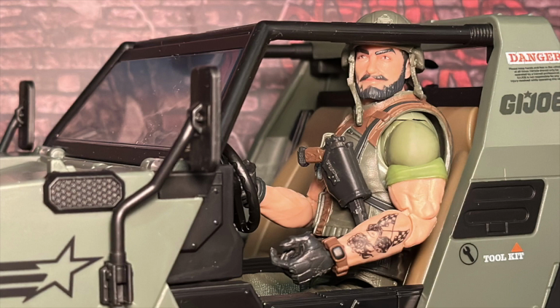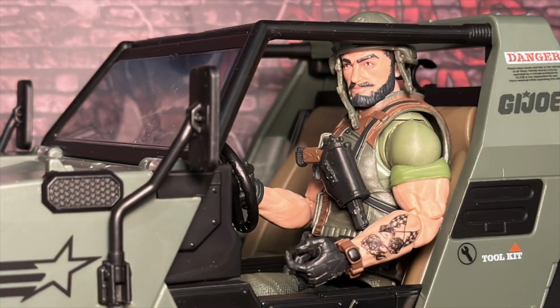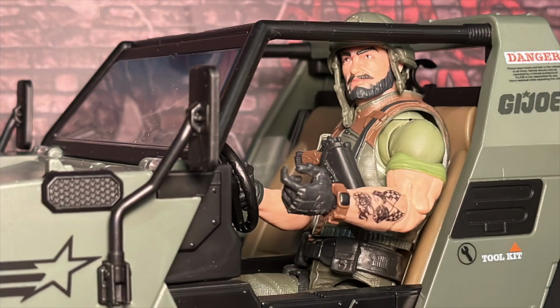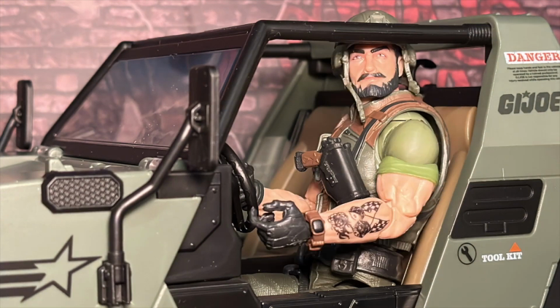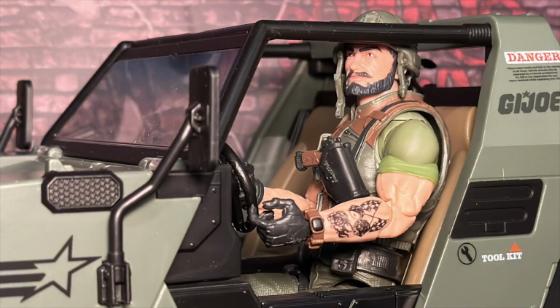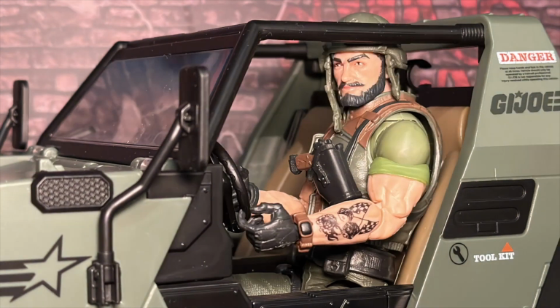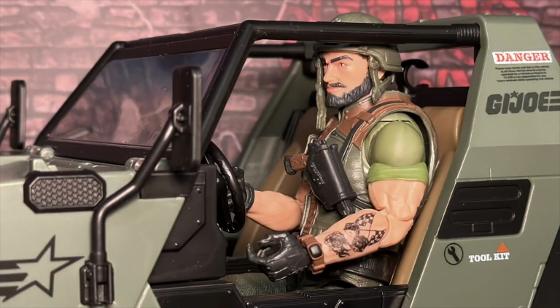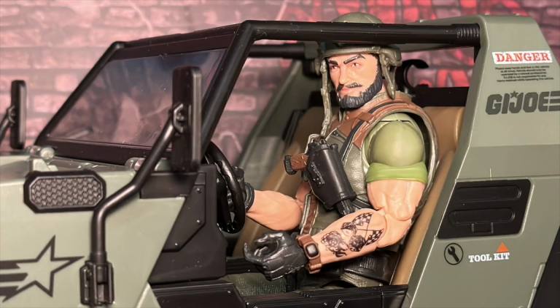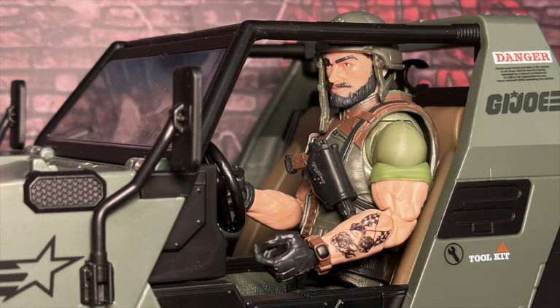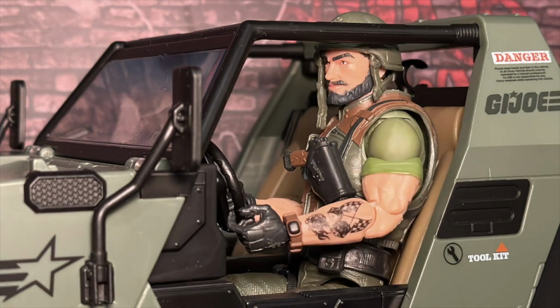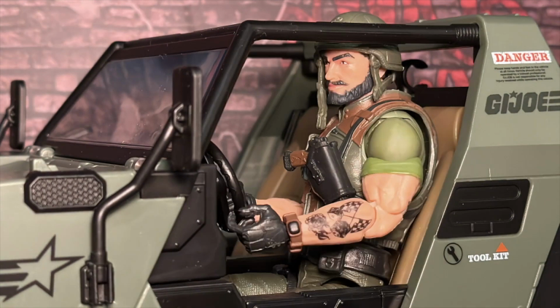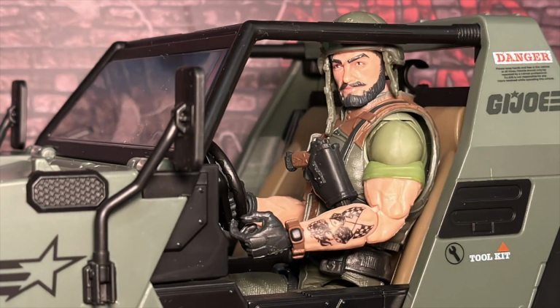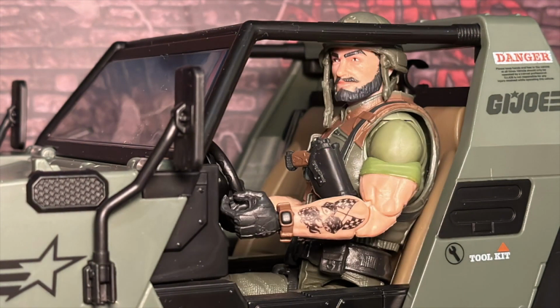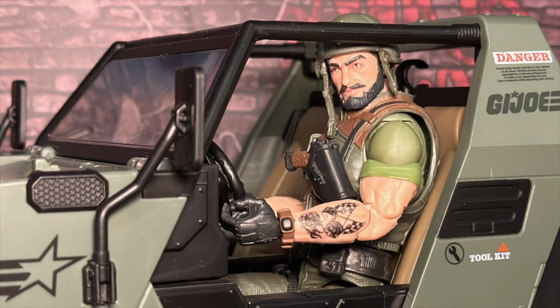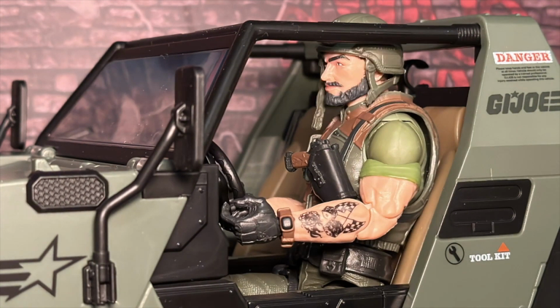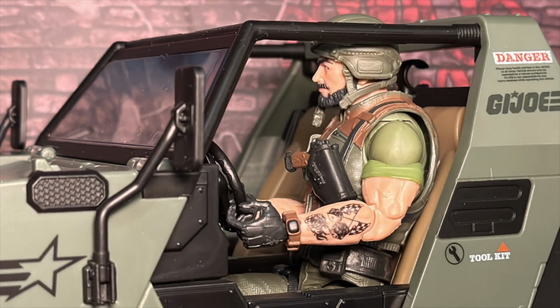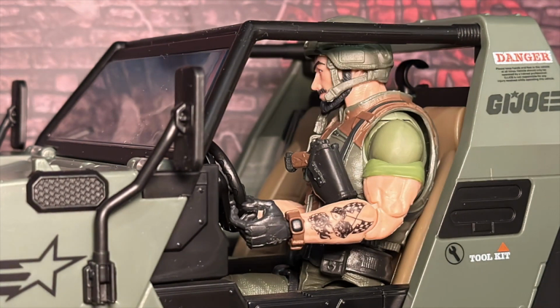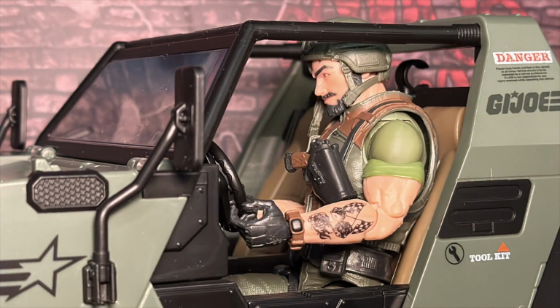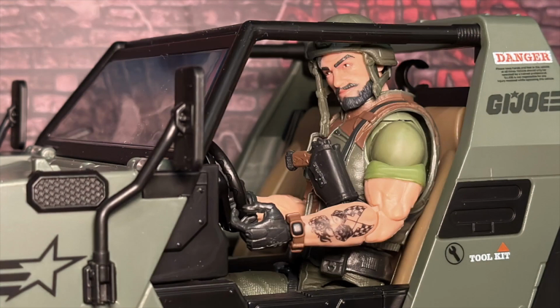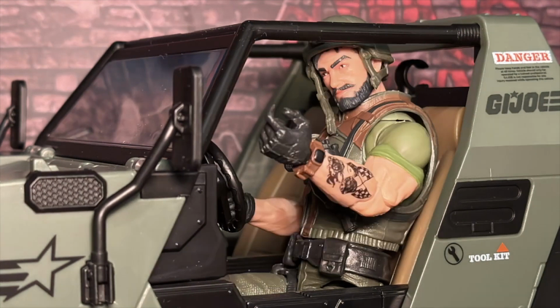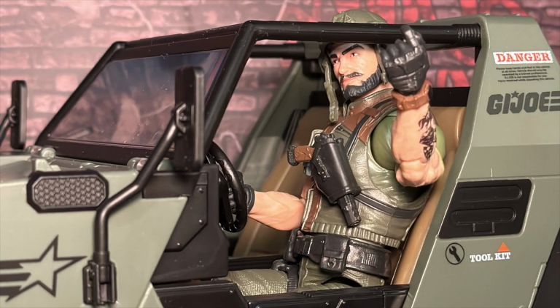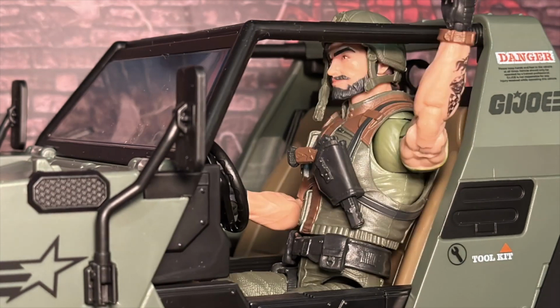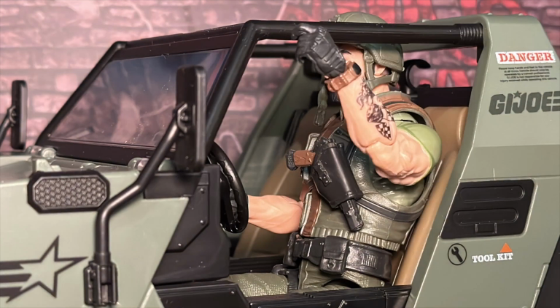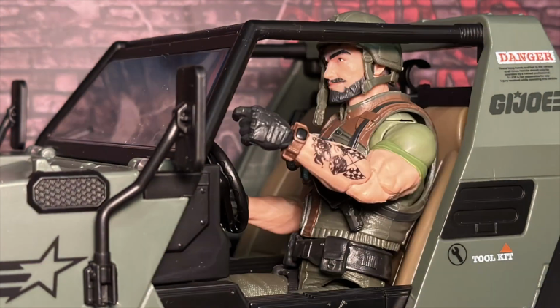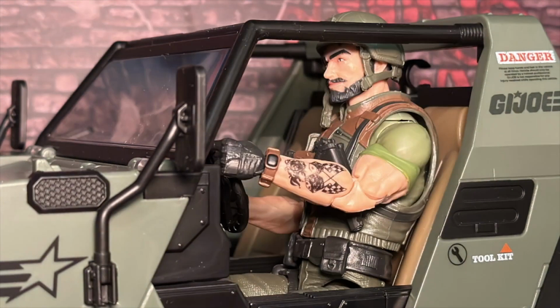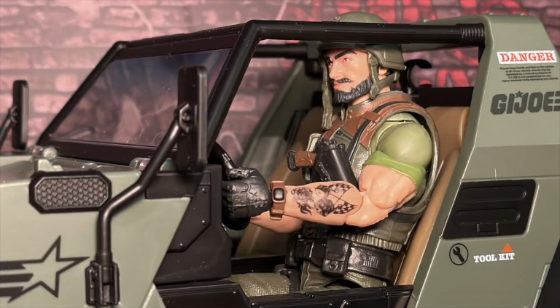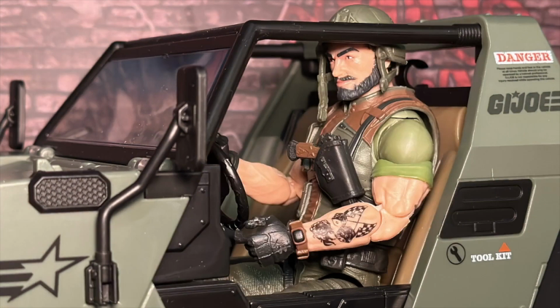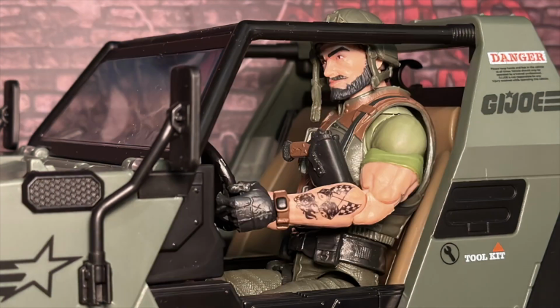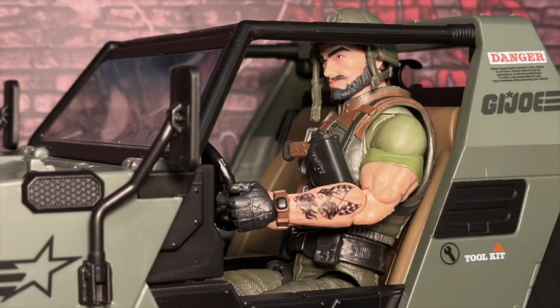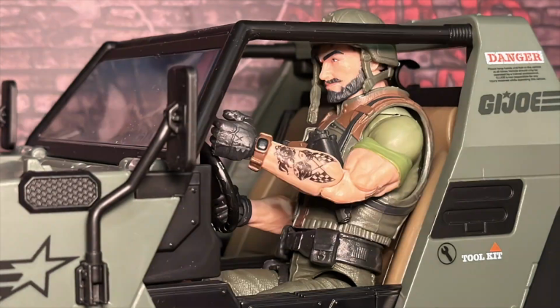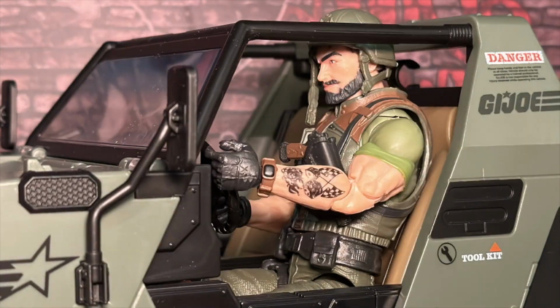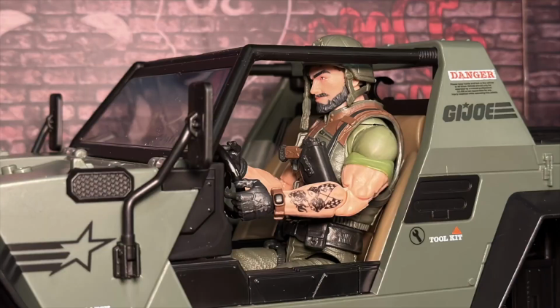Hey everybody, I'm Clutch and this is the Vamp. Let's go for a drive. Run, run, run, run.